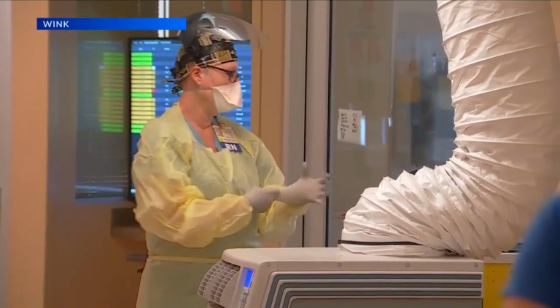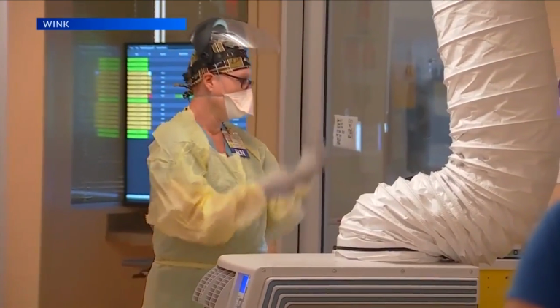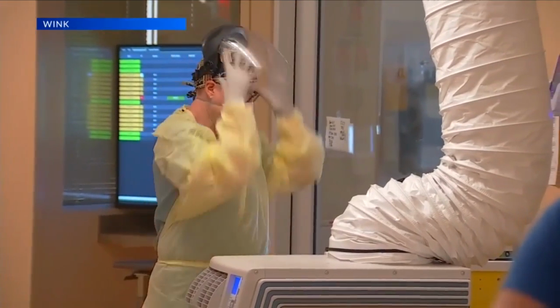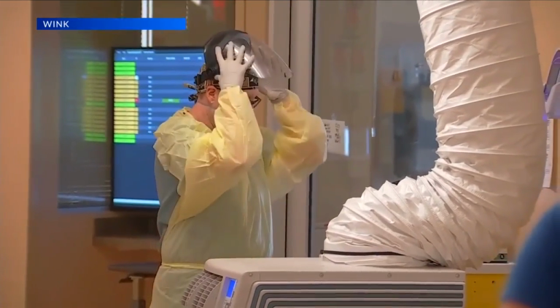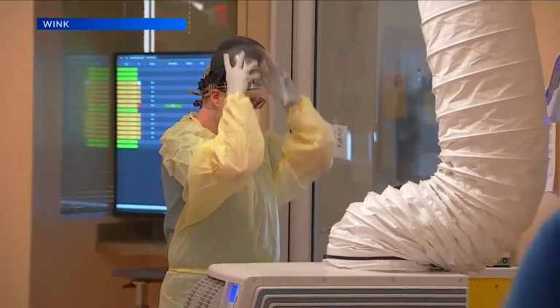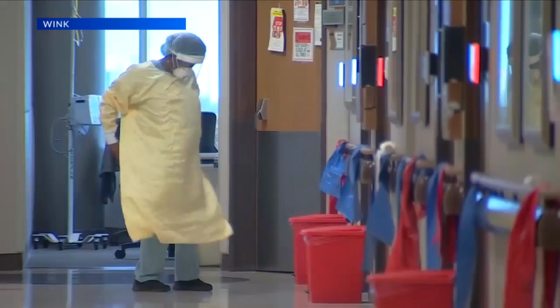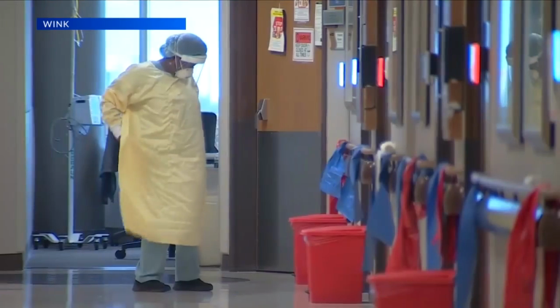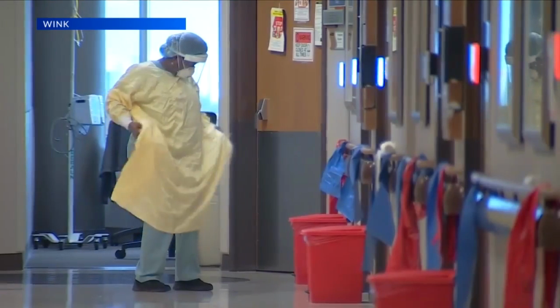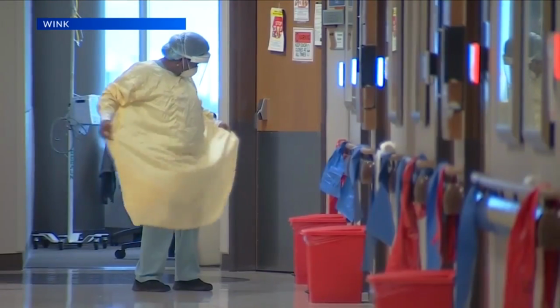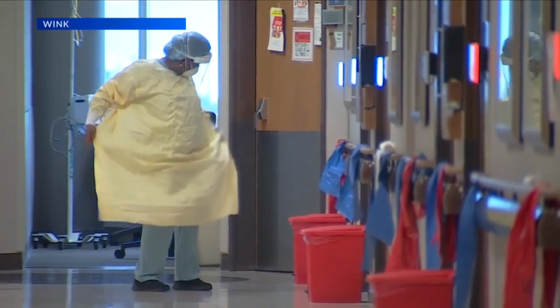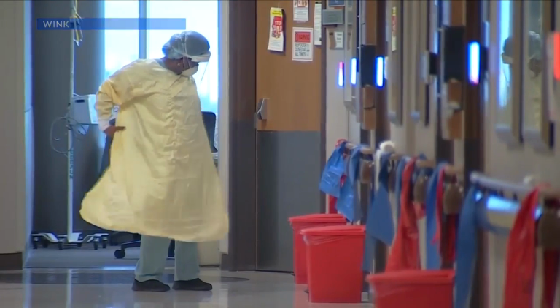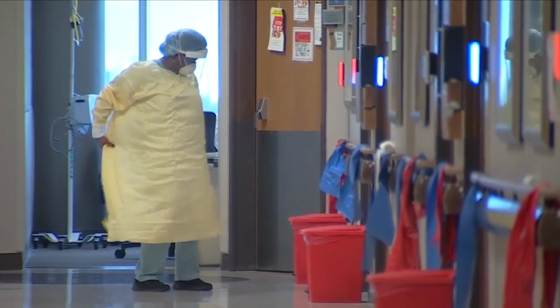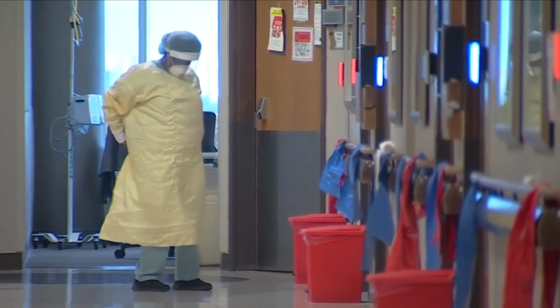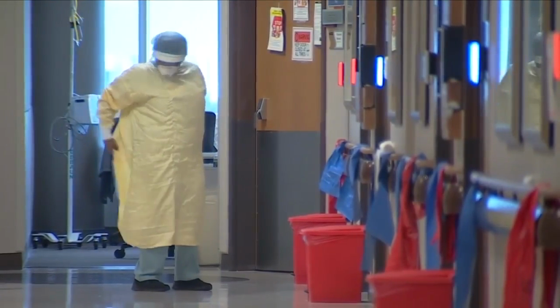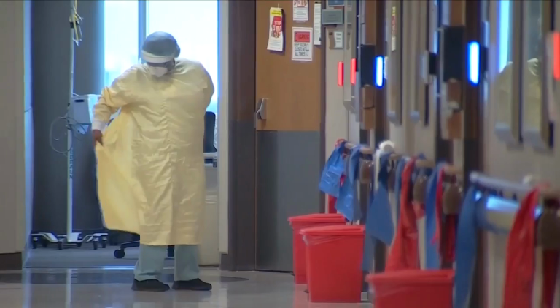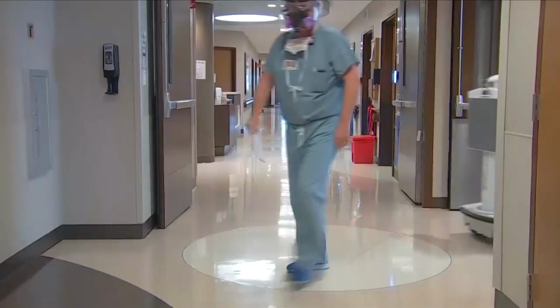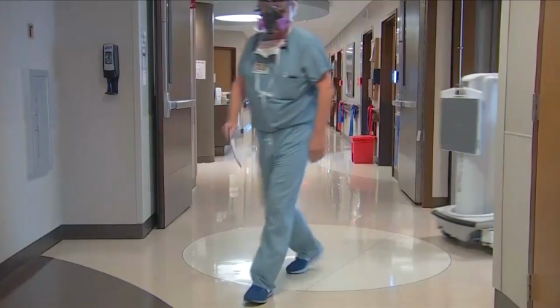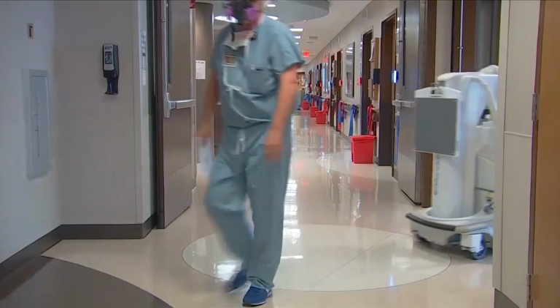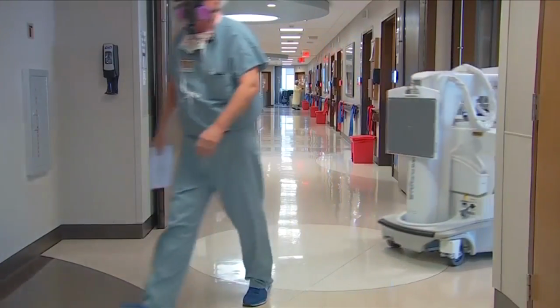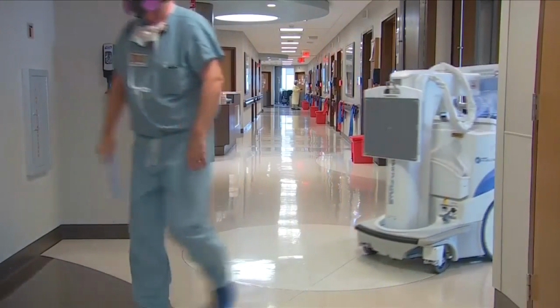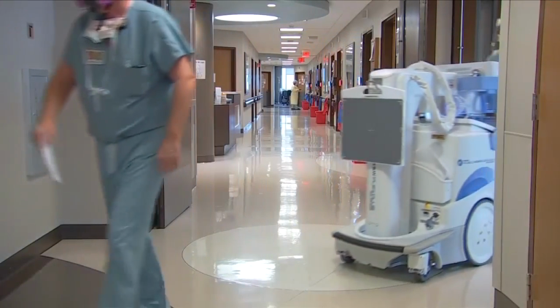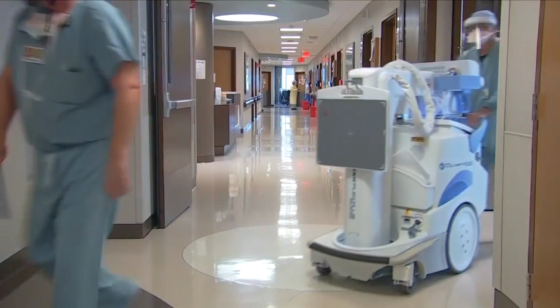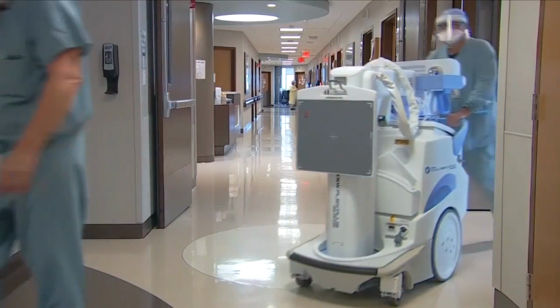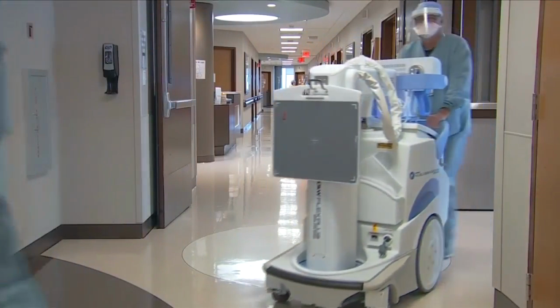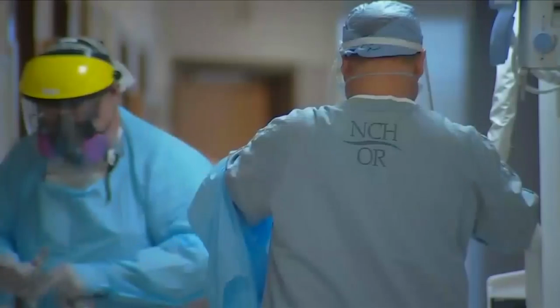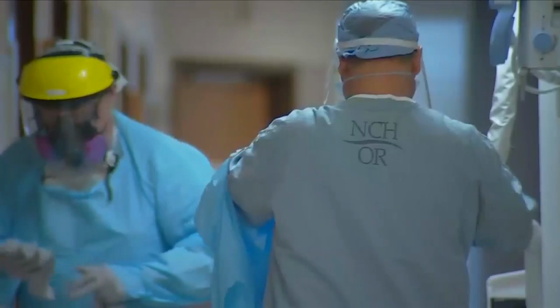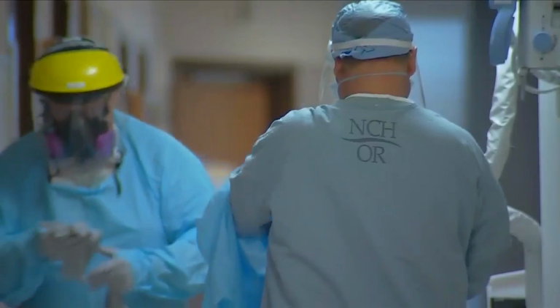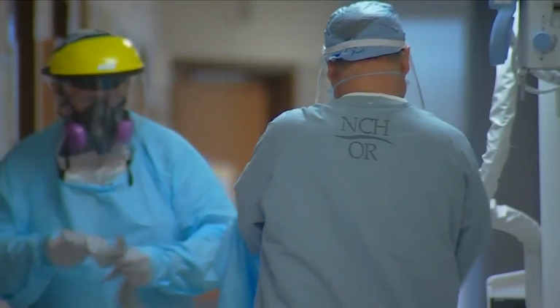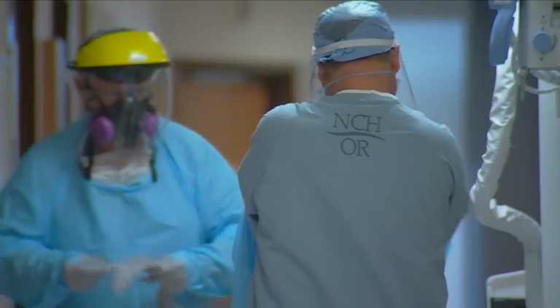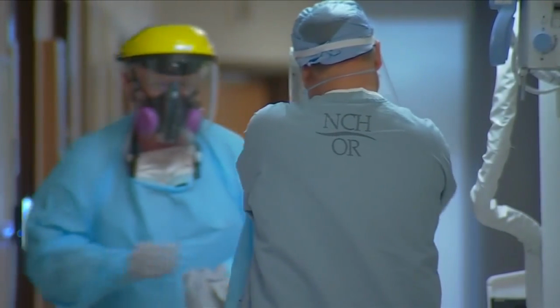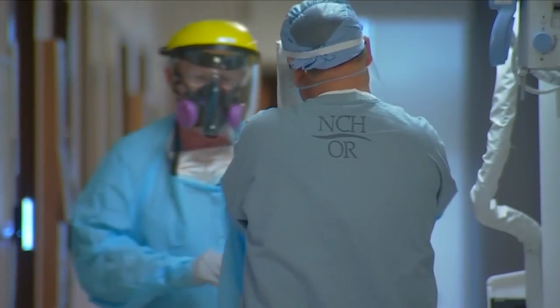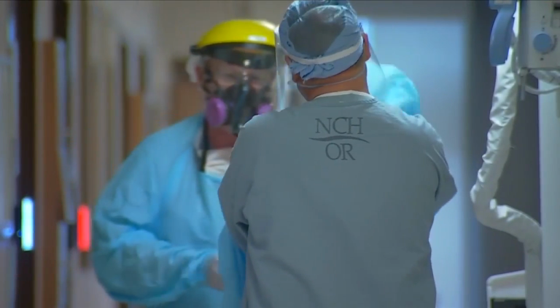According to Ed Unger, the coalition coordinator, each hospital reports their PPE levels every day to the state so that the levels can be monitored.